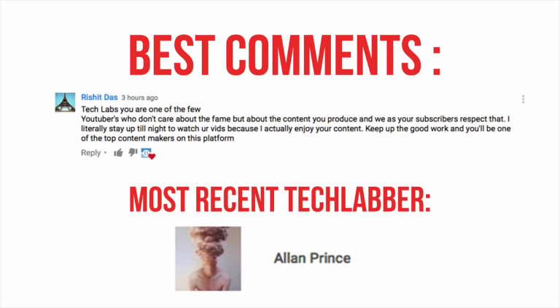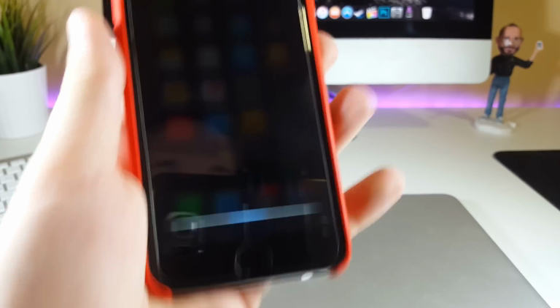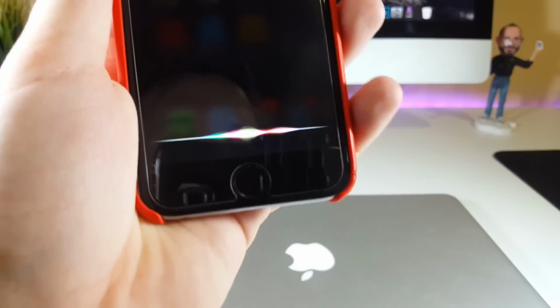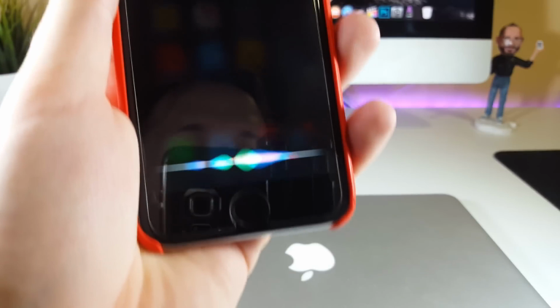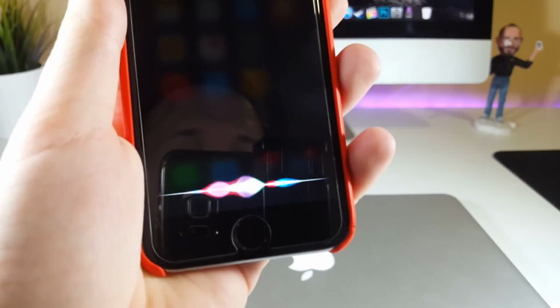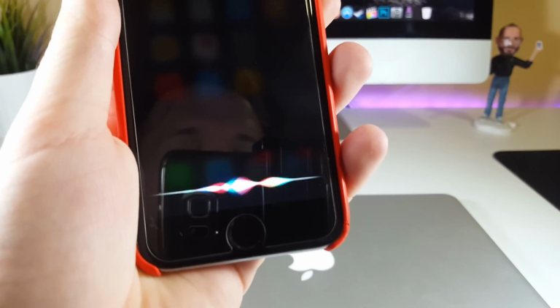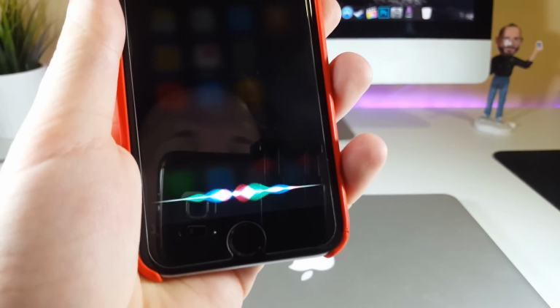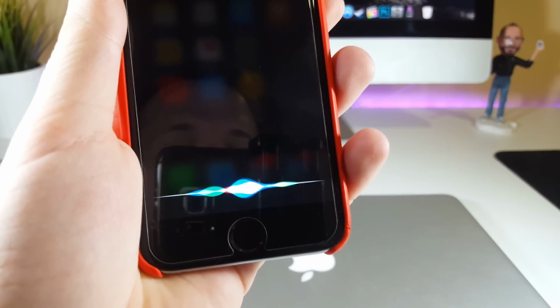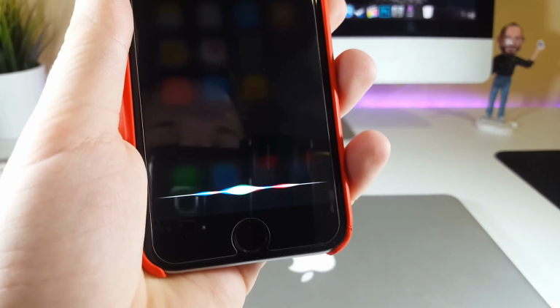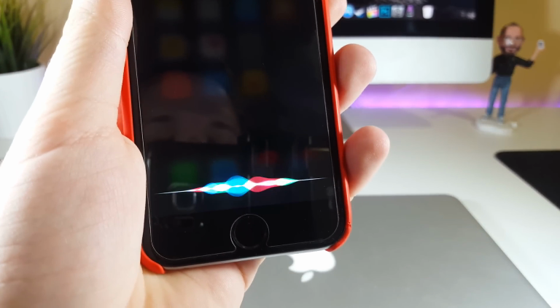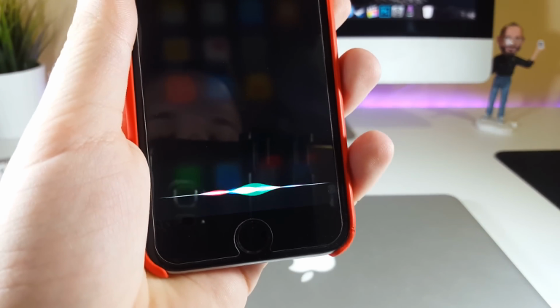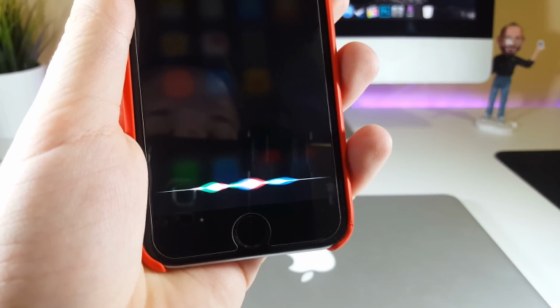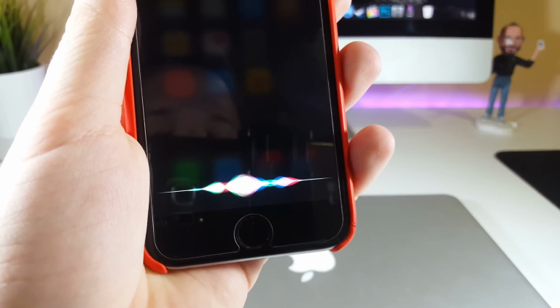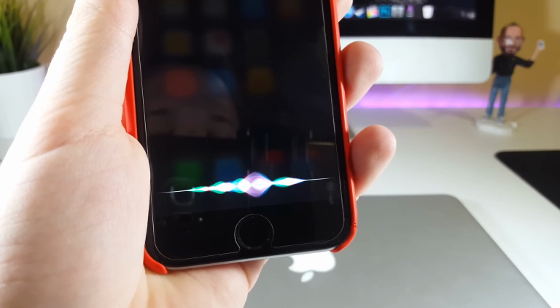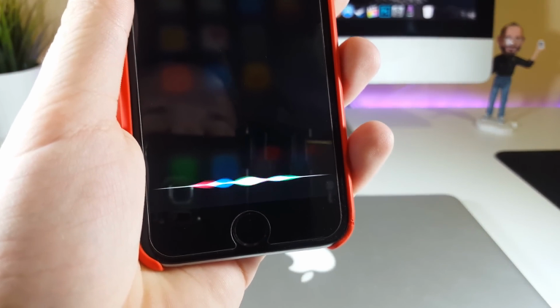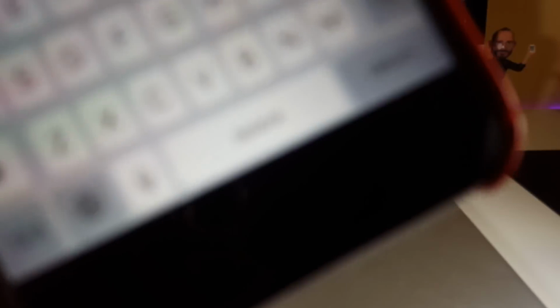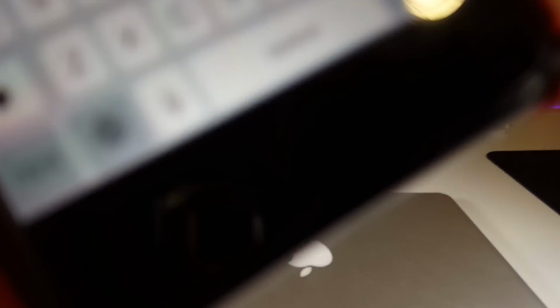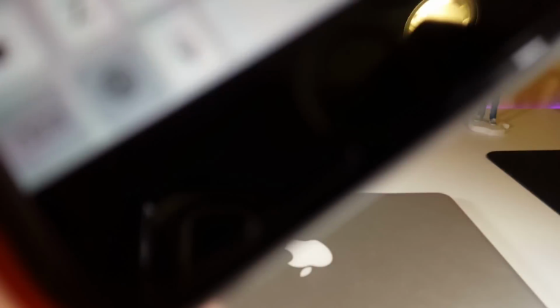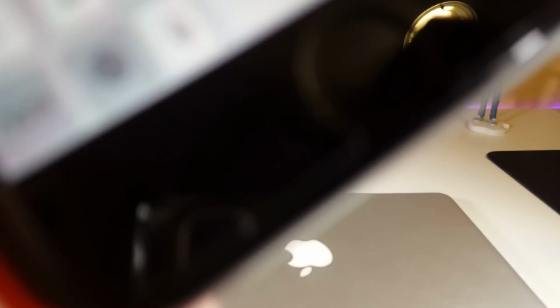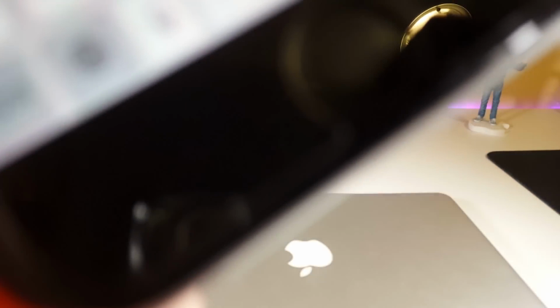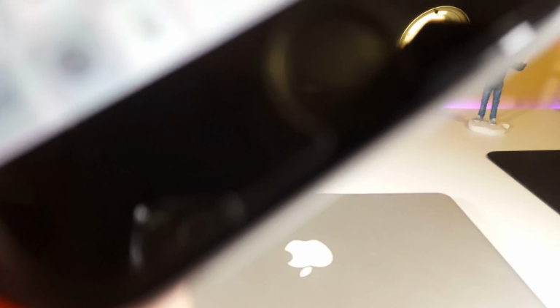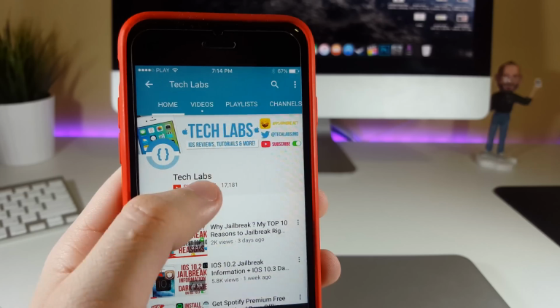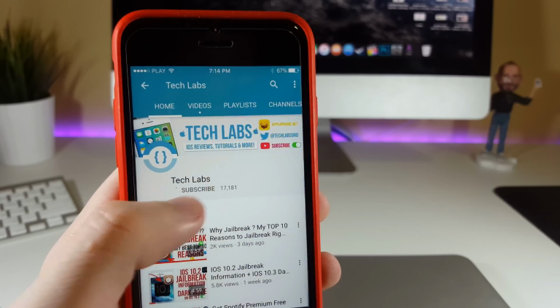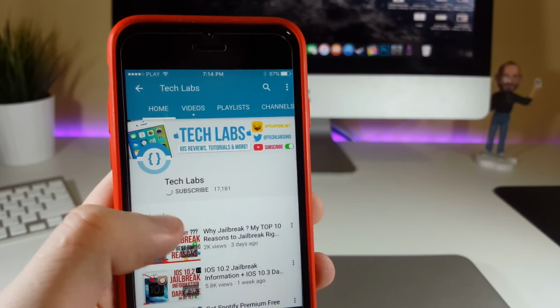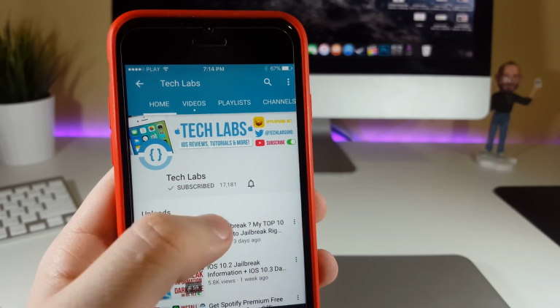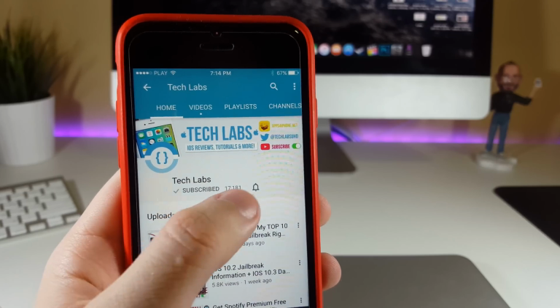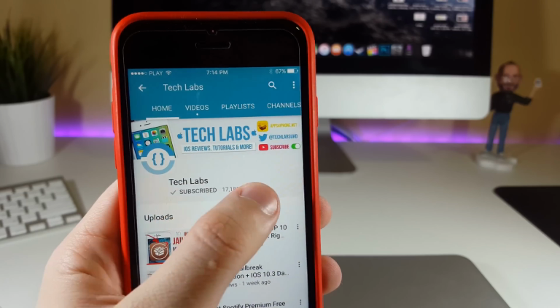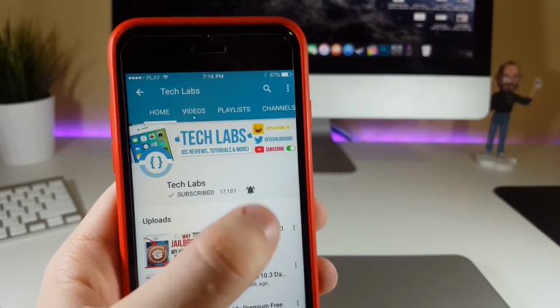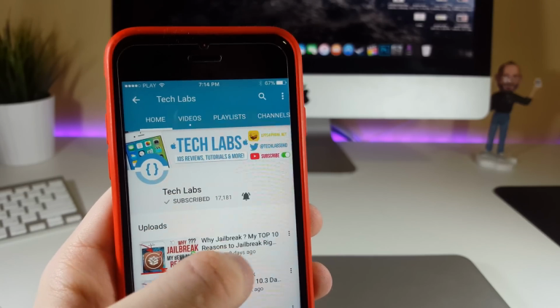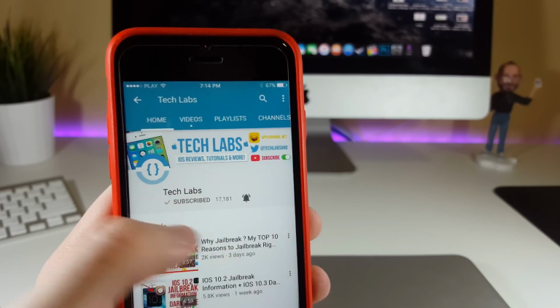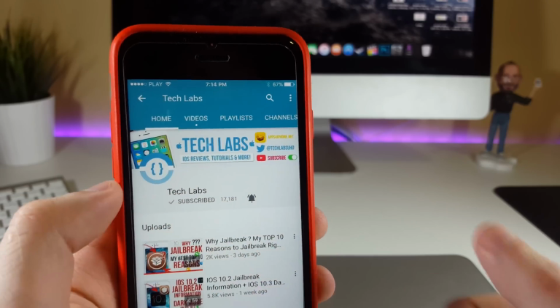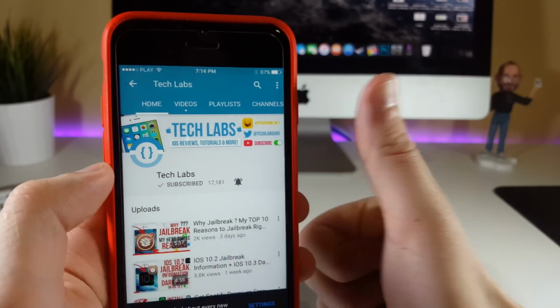Hey Siri, how not to miss any future TechLabs video? Just go ahead and click on the bell button to be notified. Enjoy!